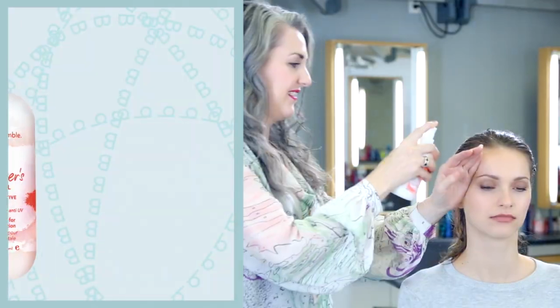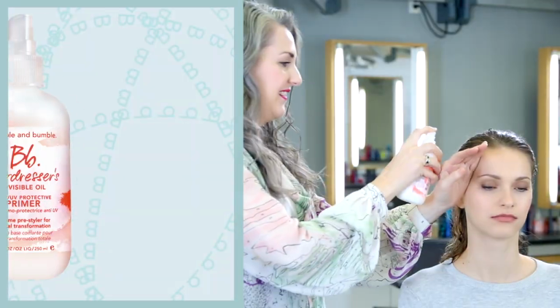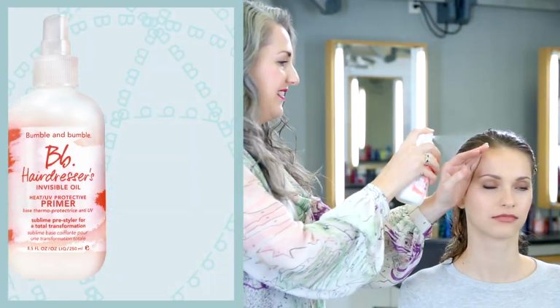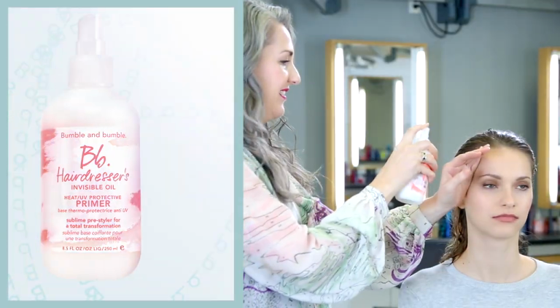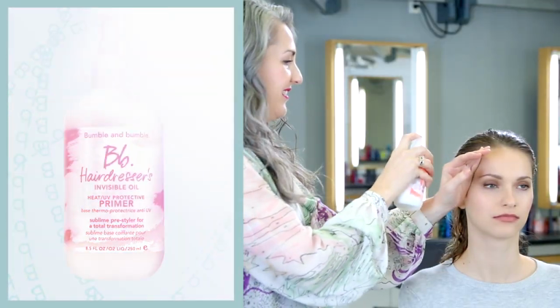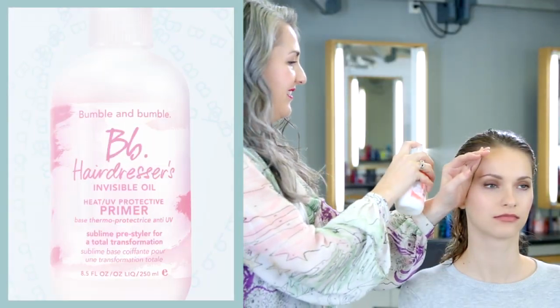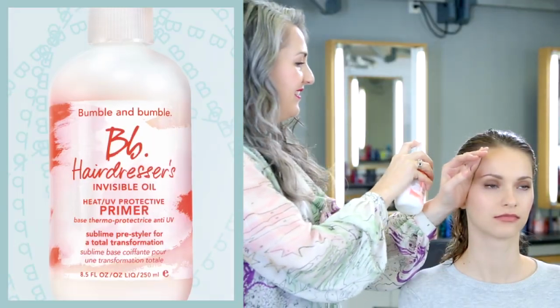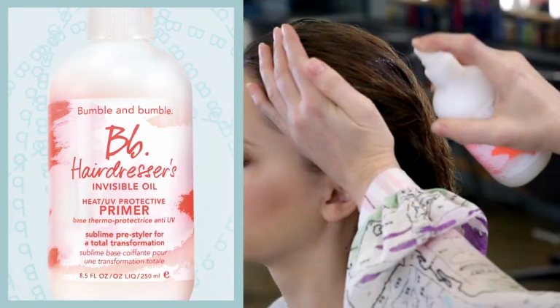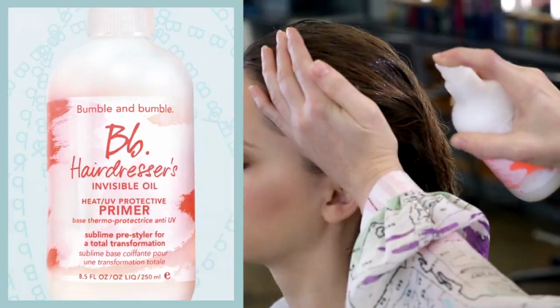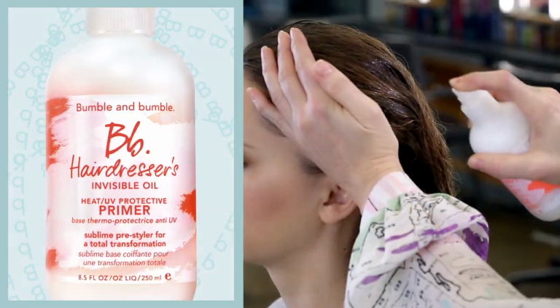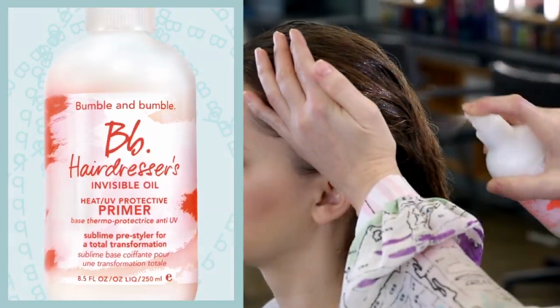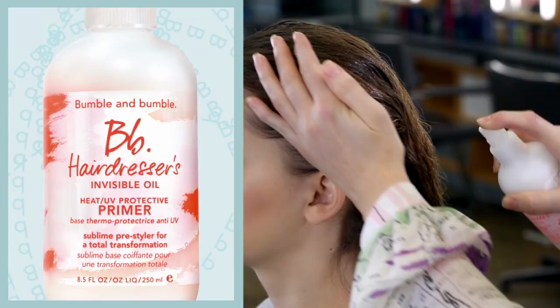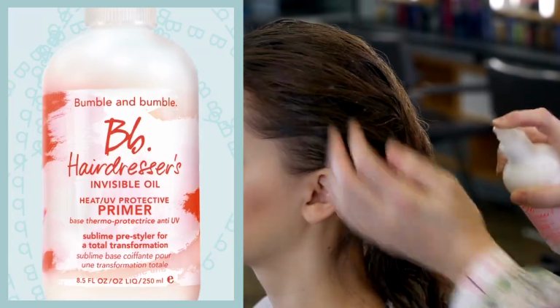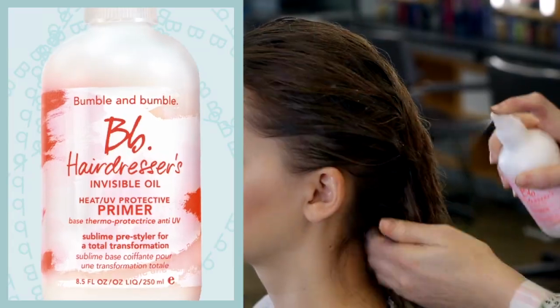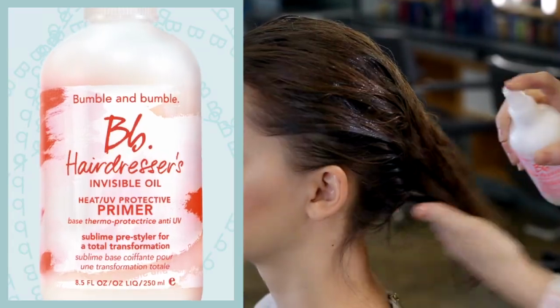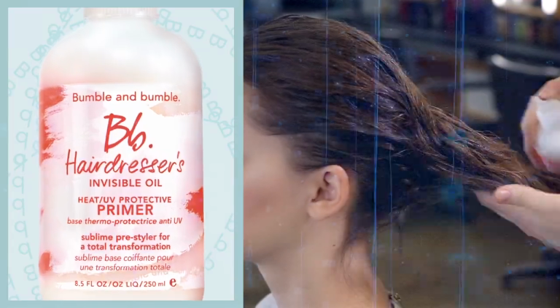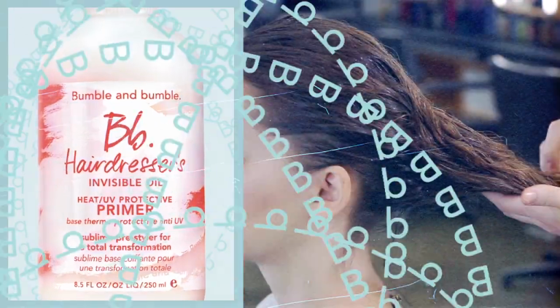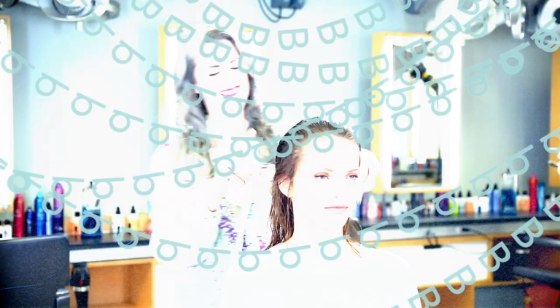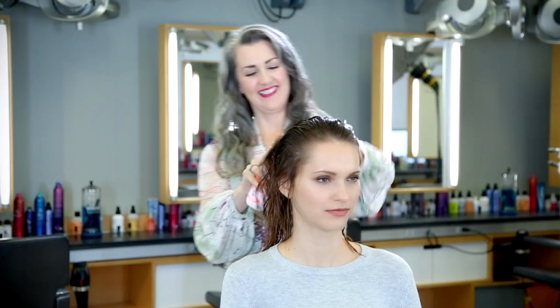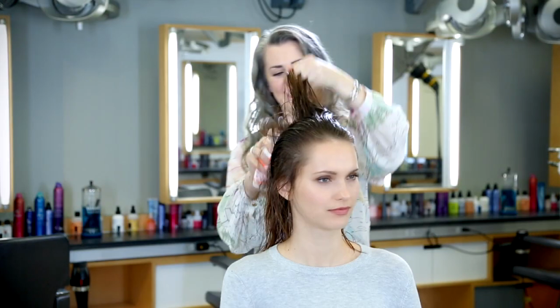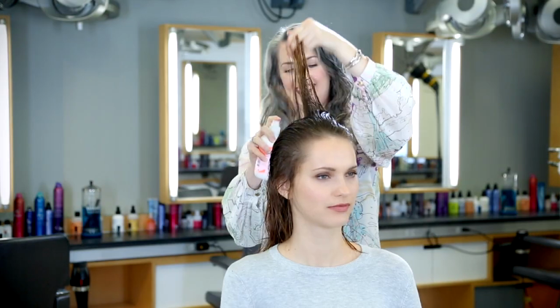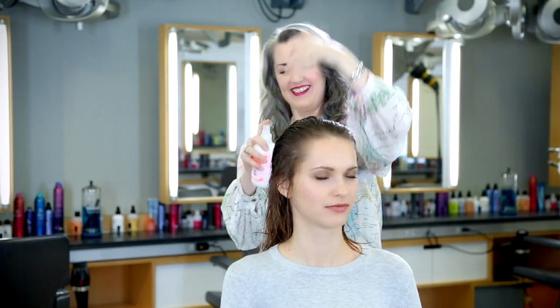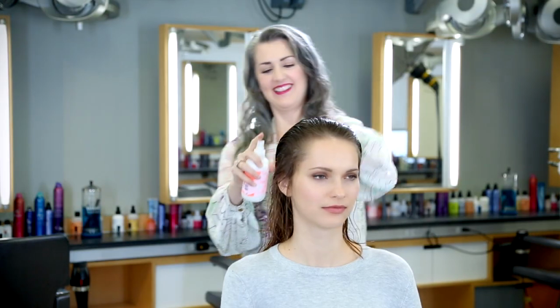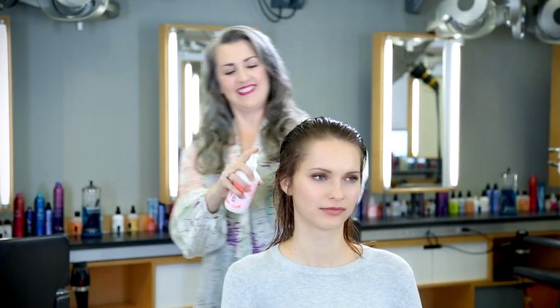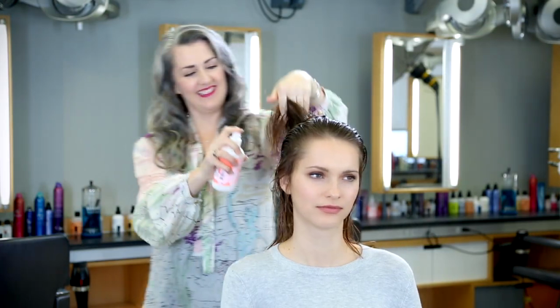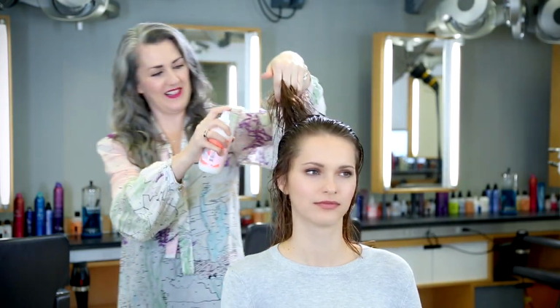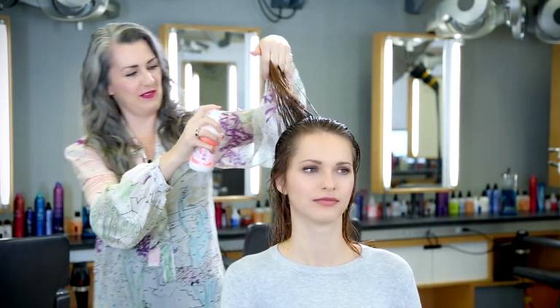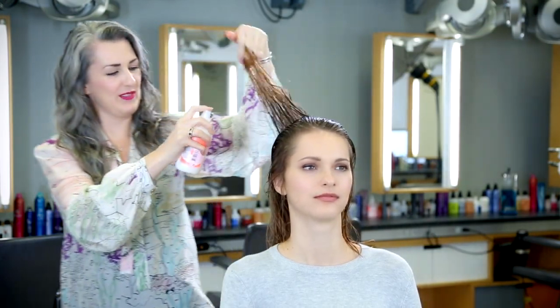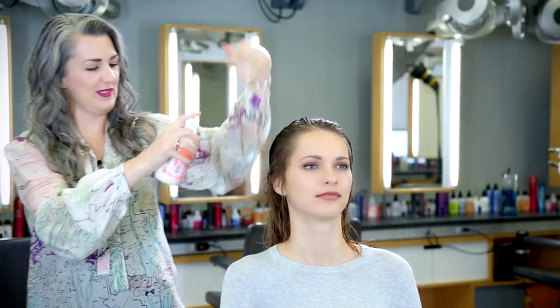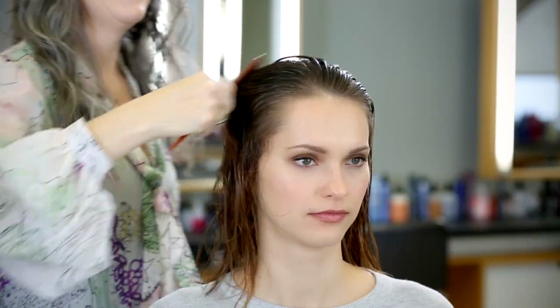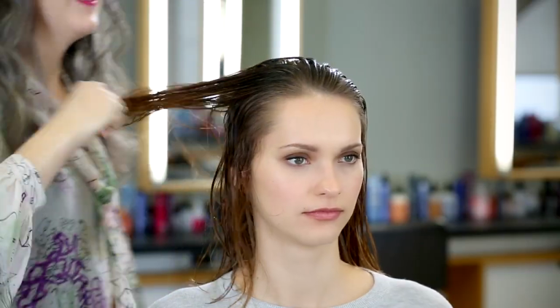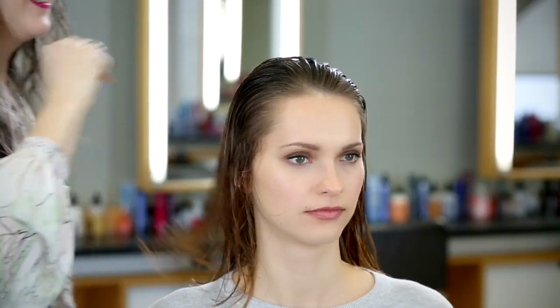I chose Hairdressers Invisible Oil Primer for Ella's hair. Her hair is a little bit thirsty, and I want to keep the ends soft.